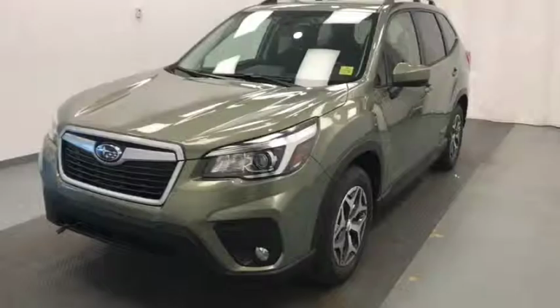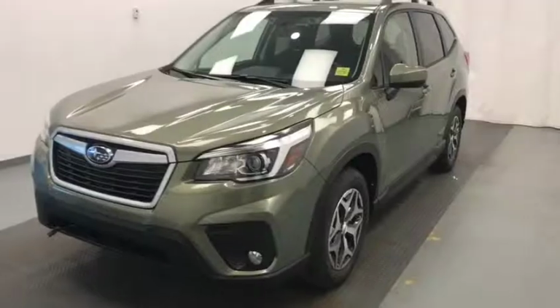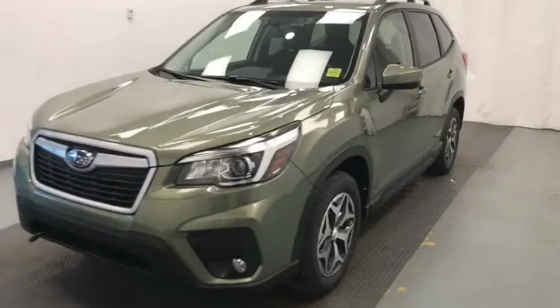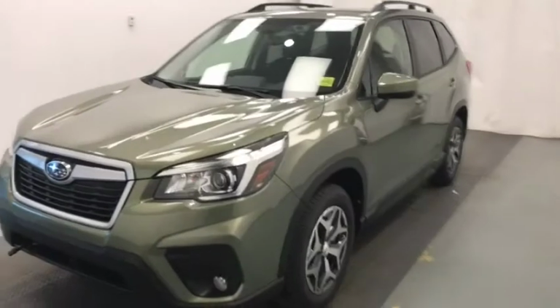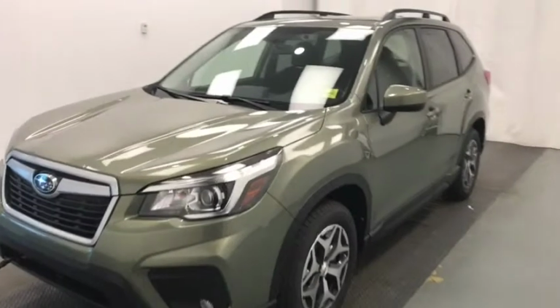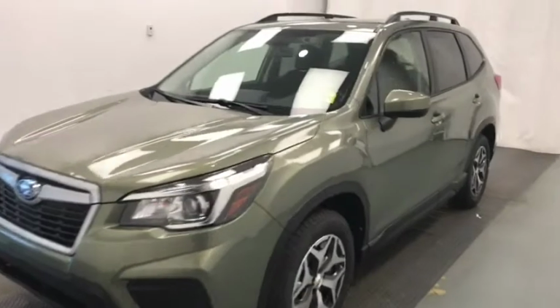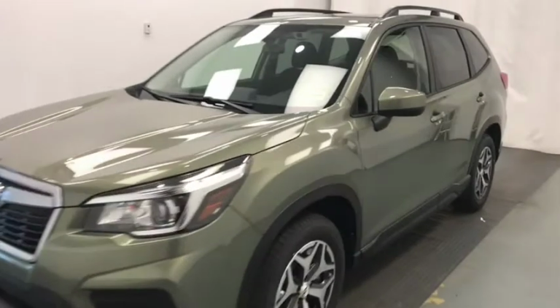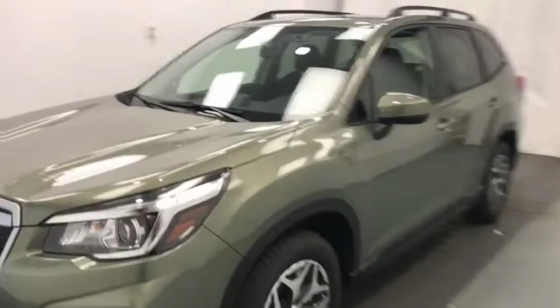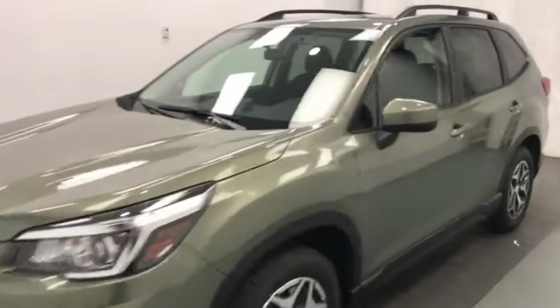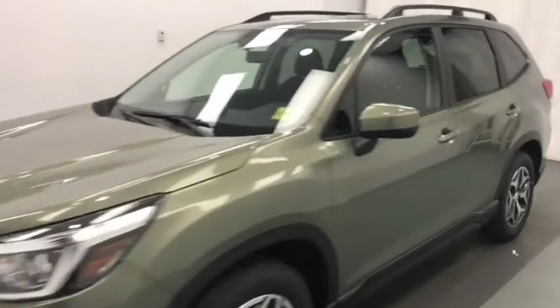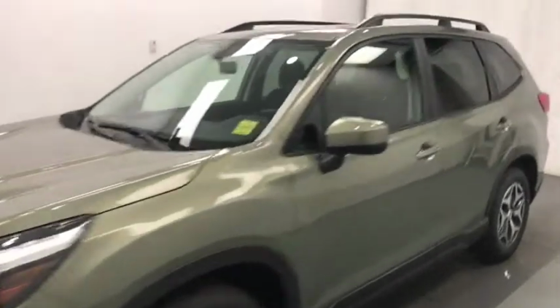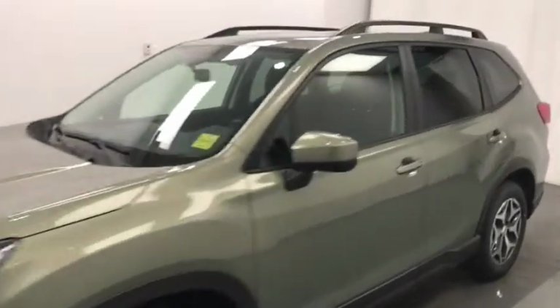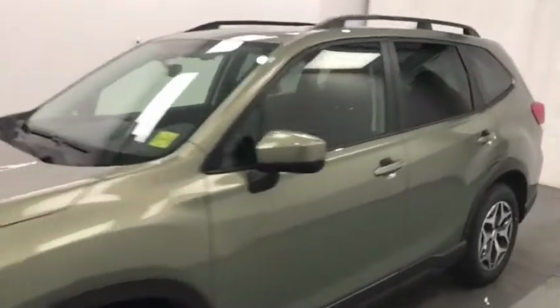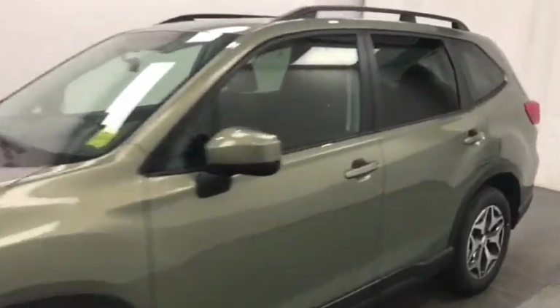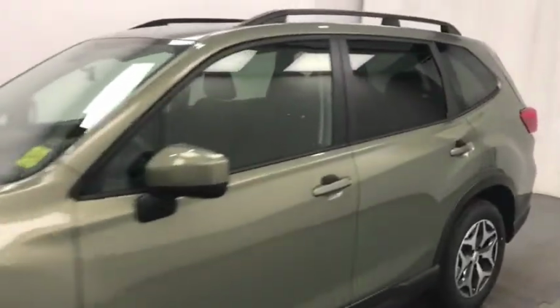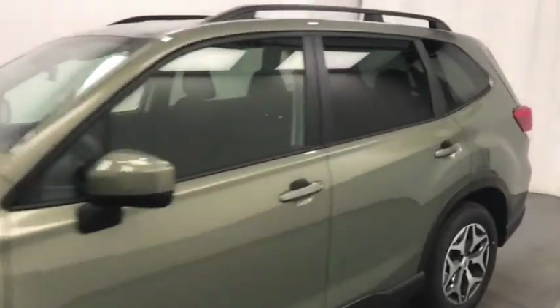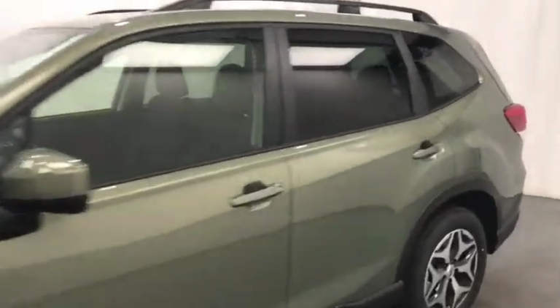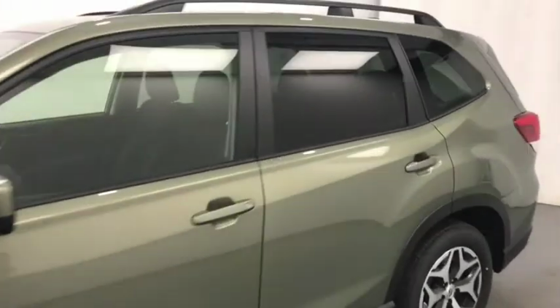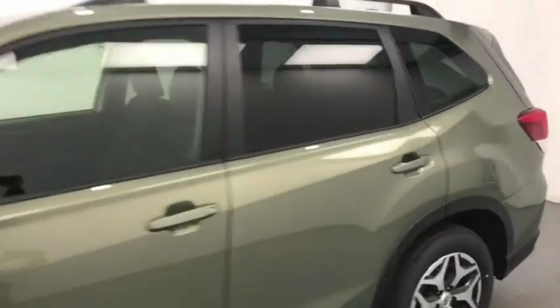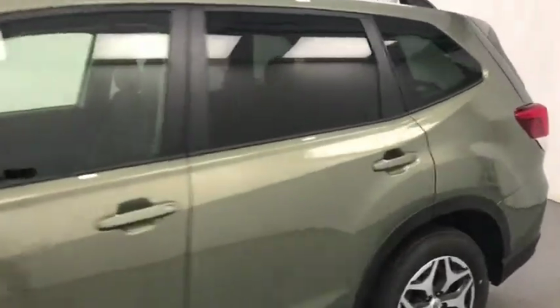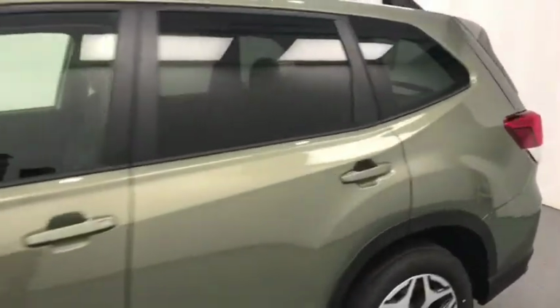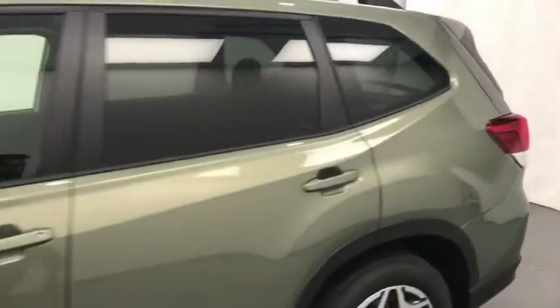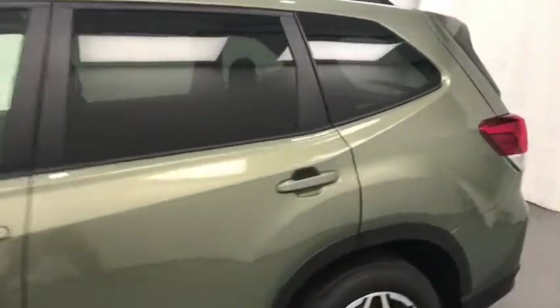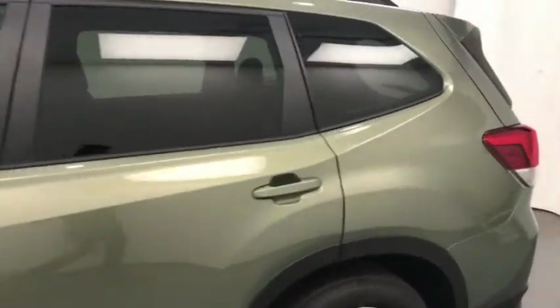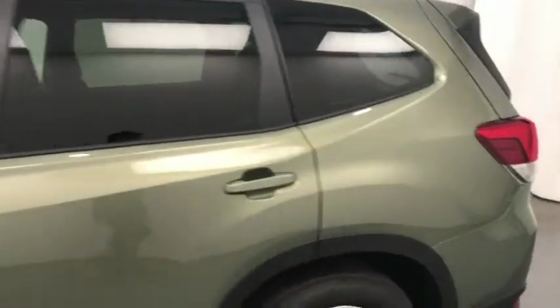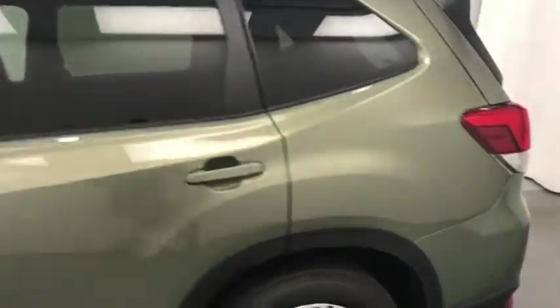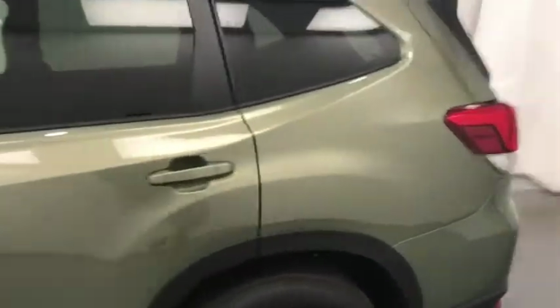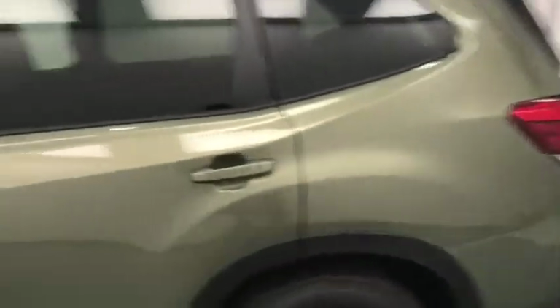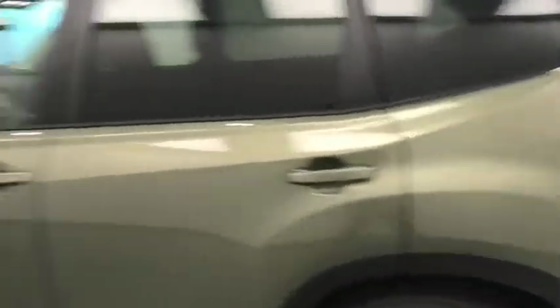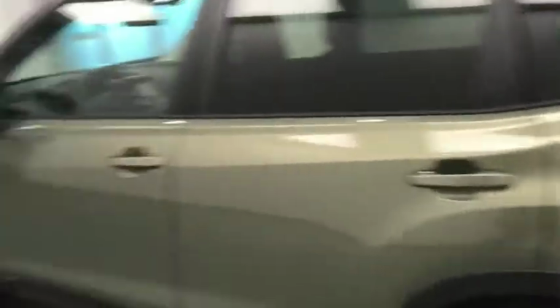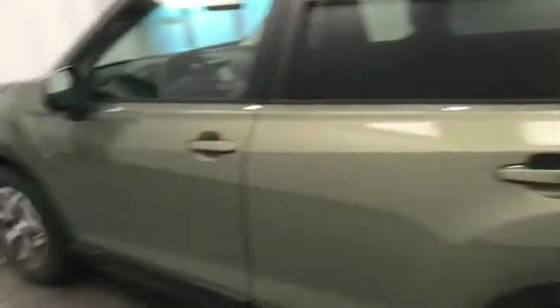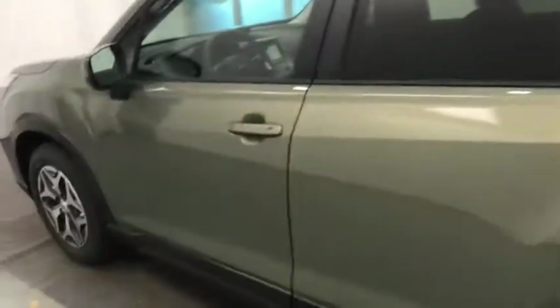Today we're viewing stock number 202-497 on a 2019 Subaru Forester, and our exterior color is green.